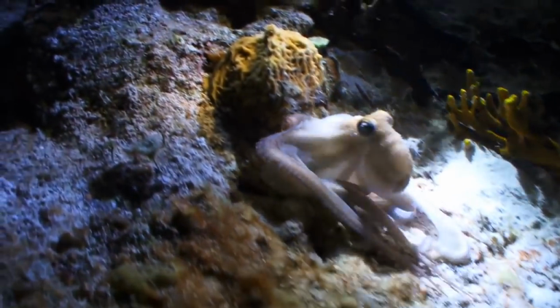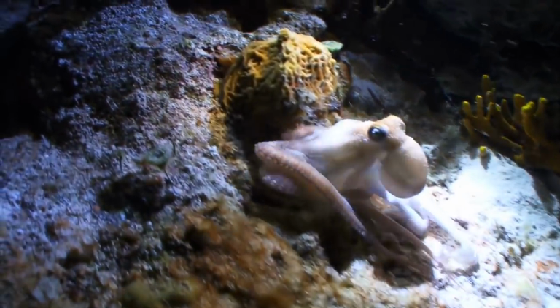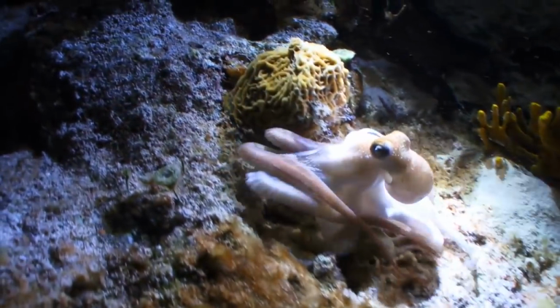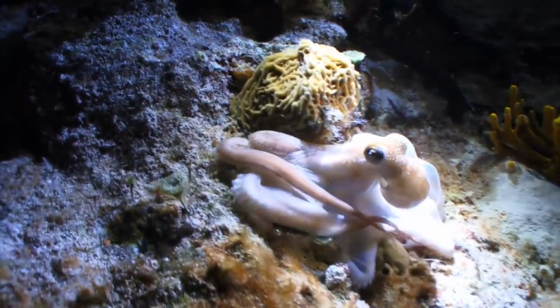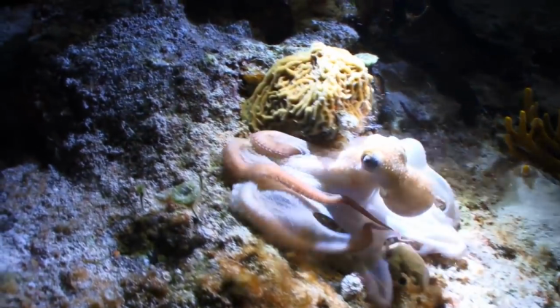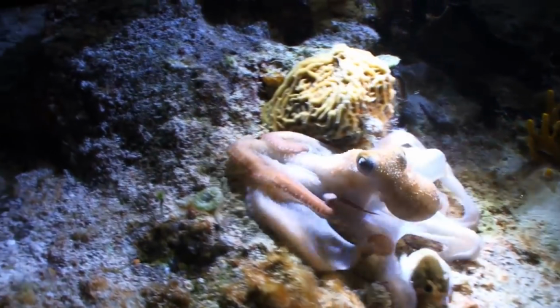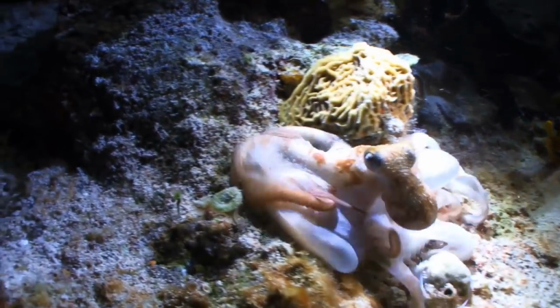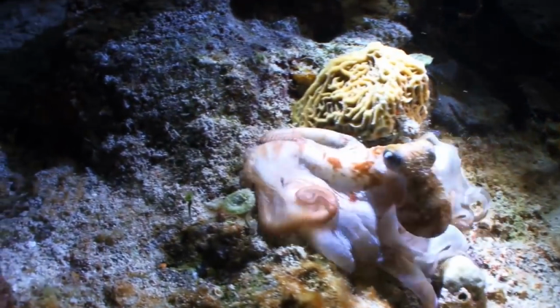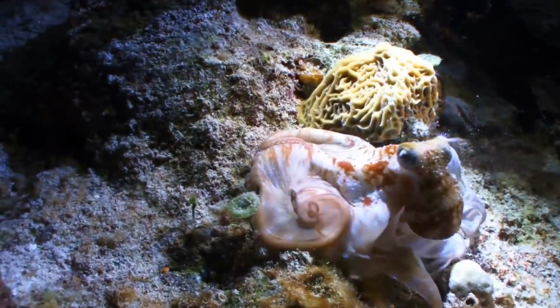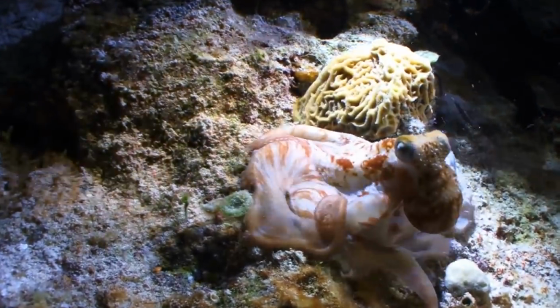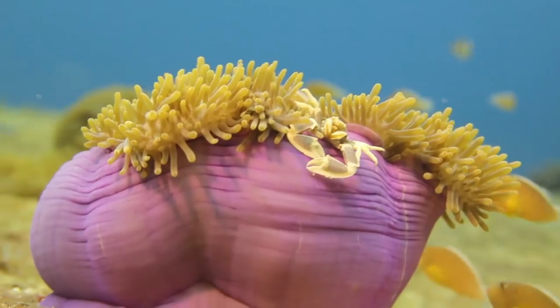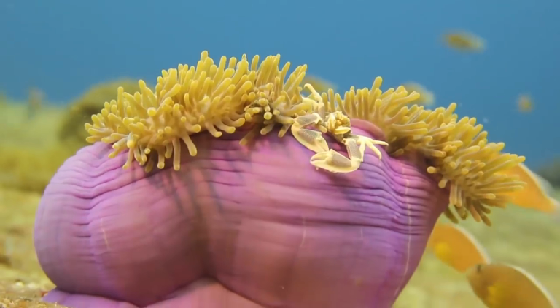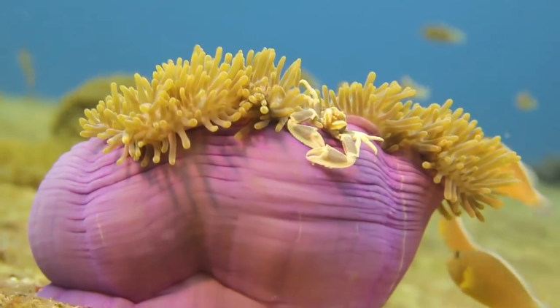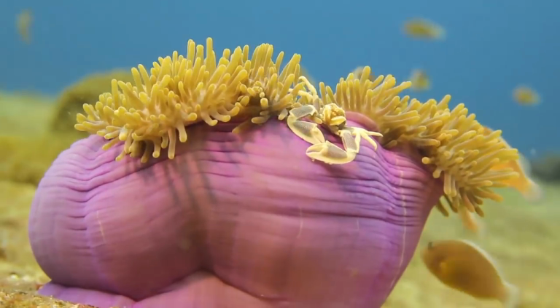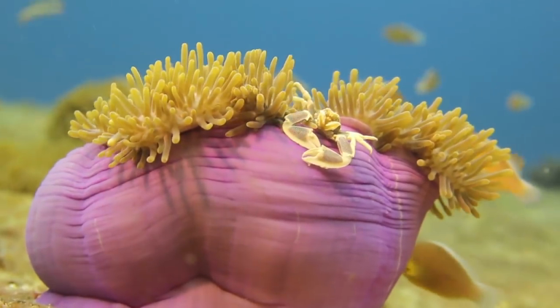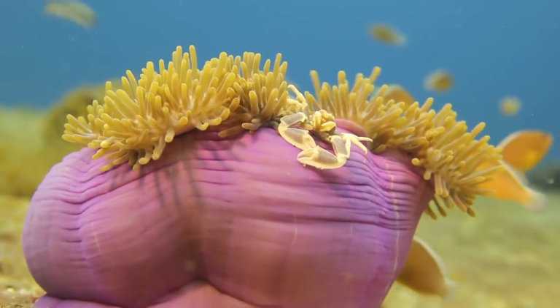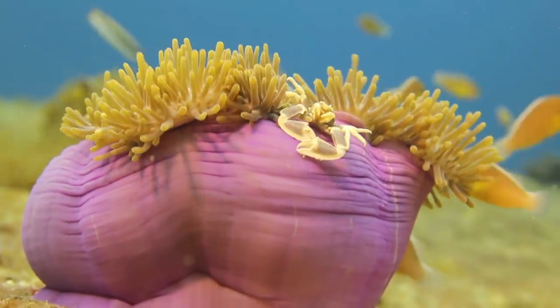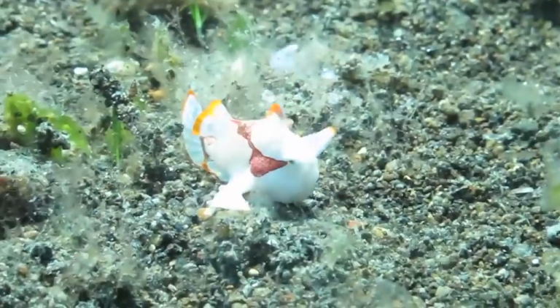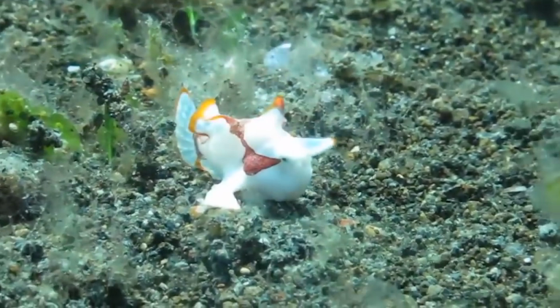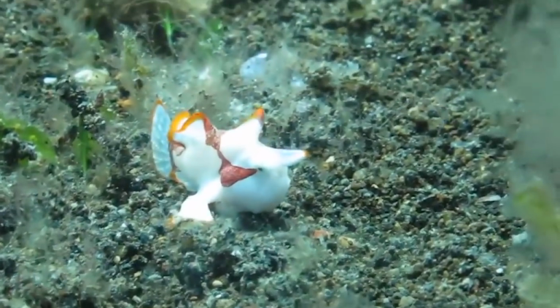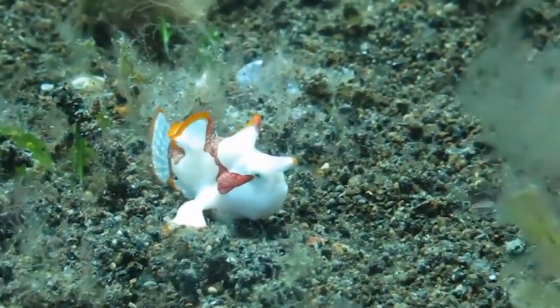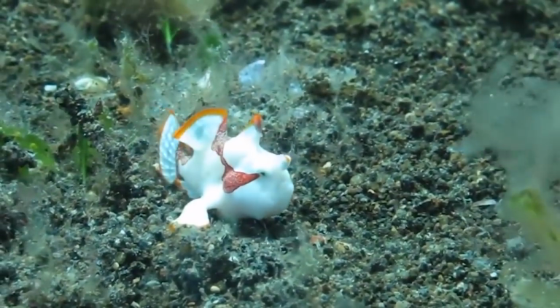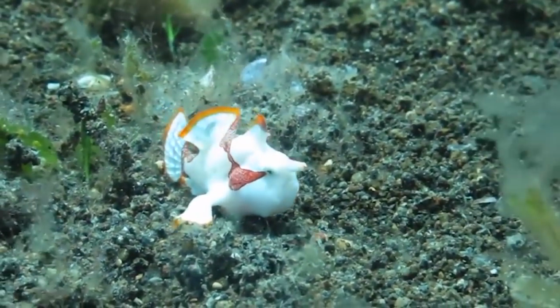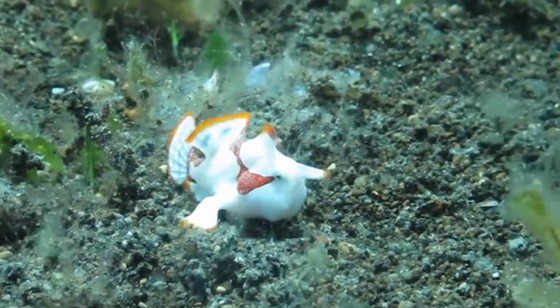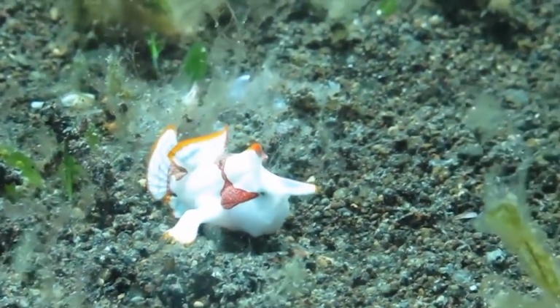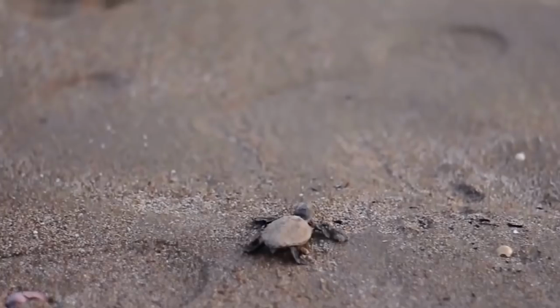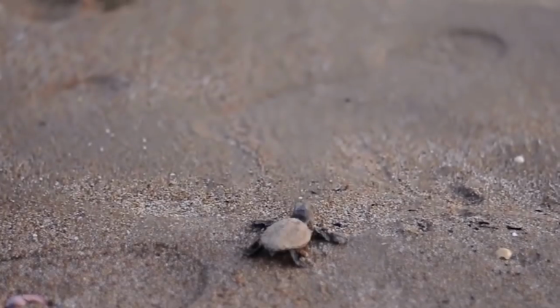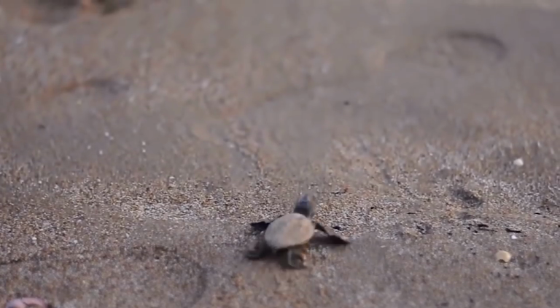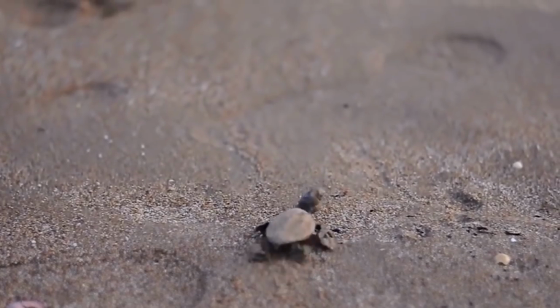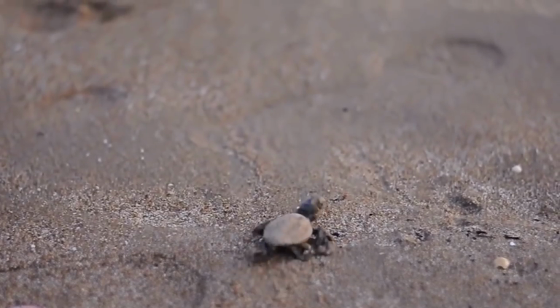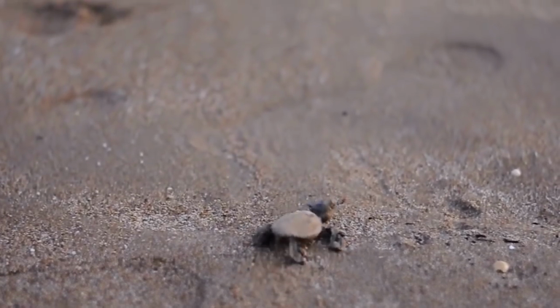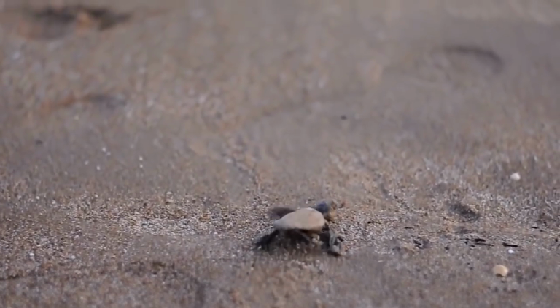From squishy little octopuses to real-life Pokemon, here are 10 surprisingly cute and tiny sea creatures!